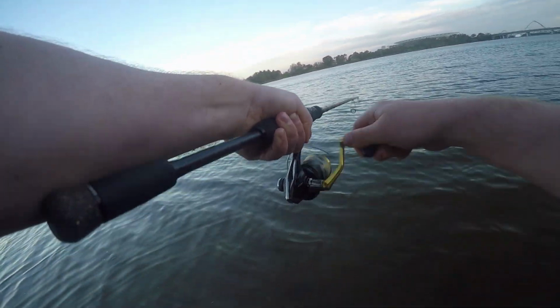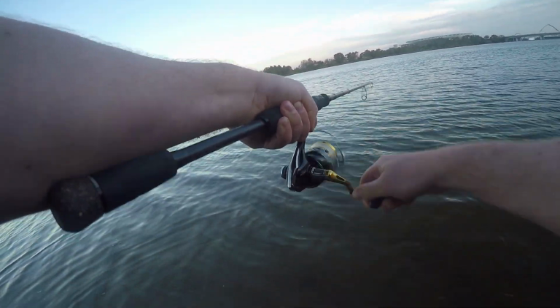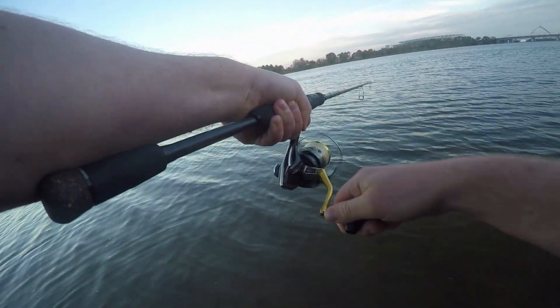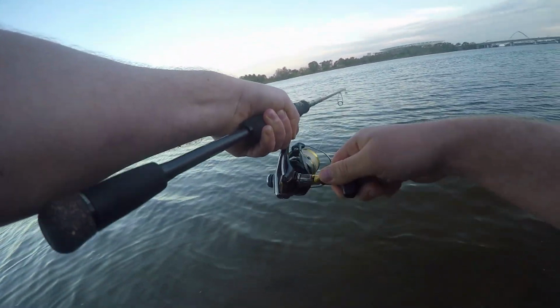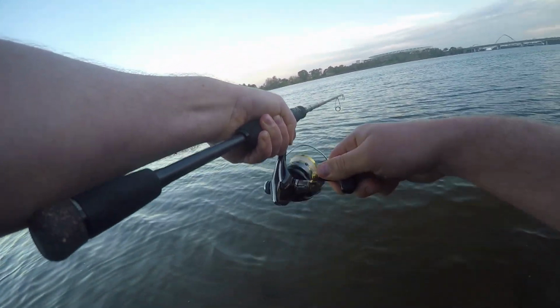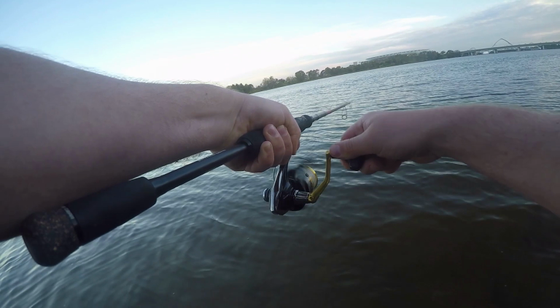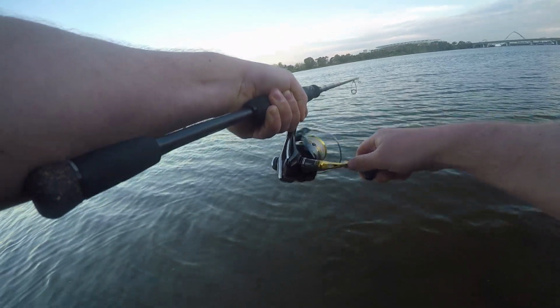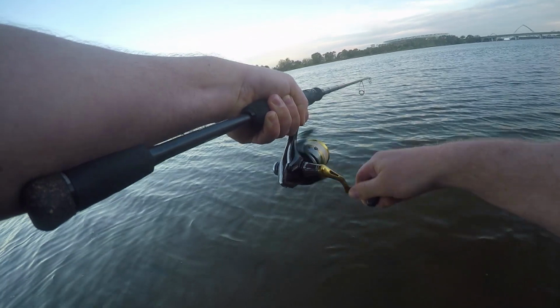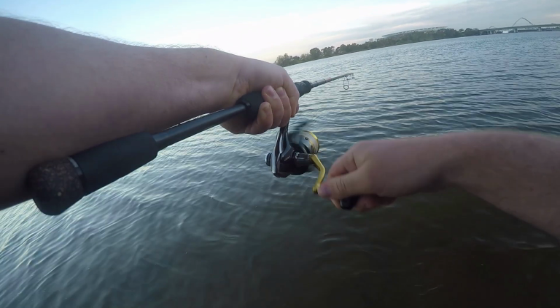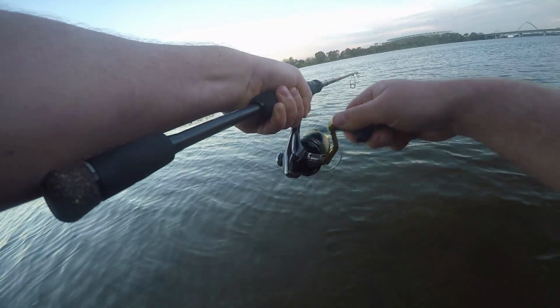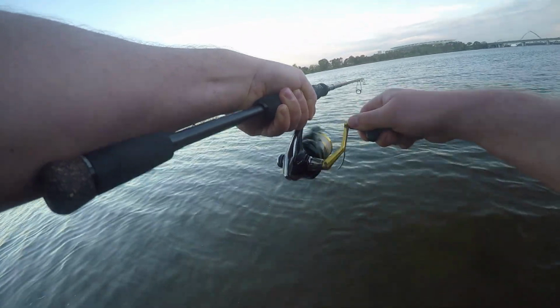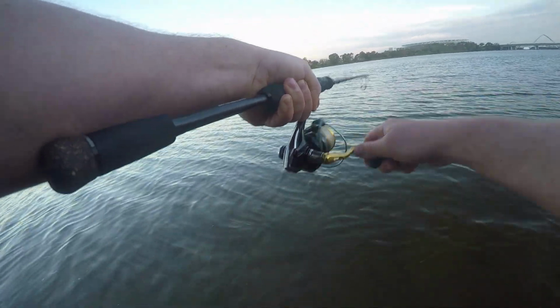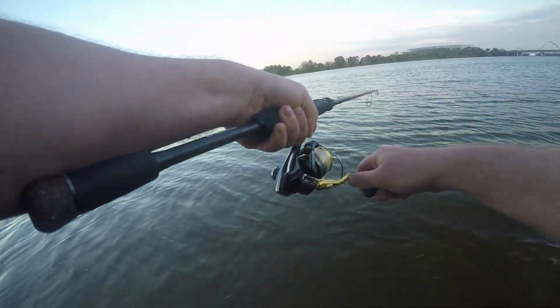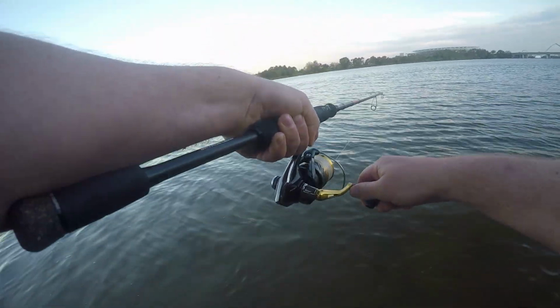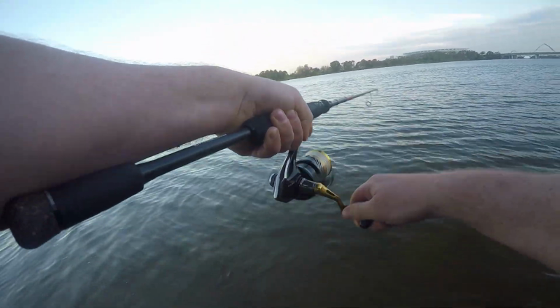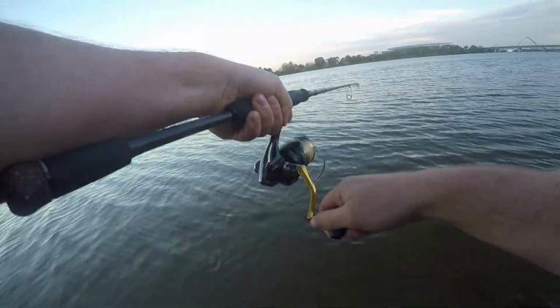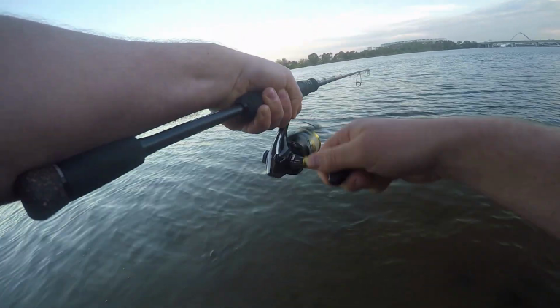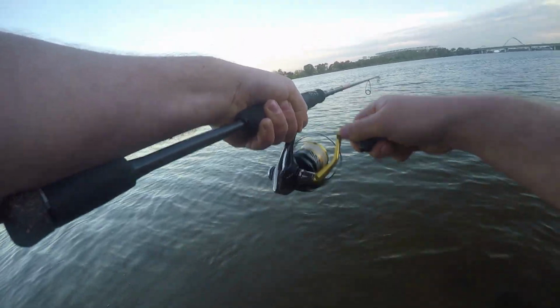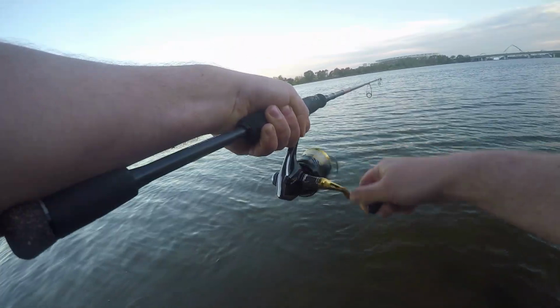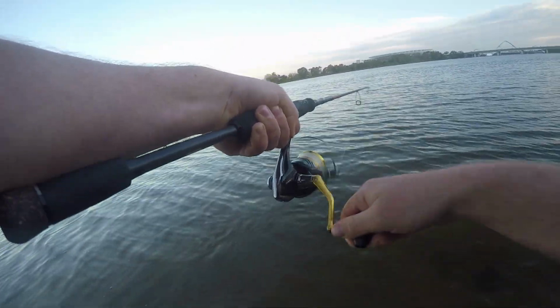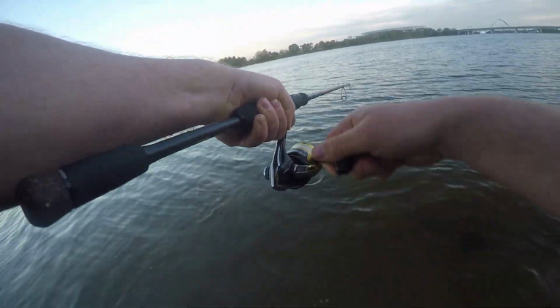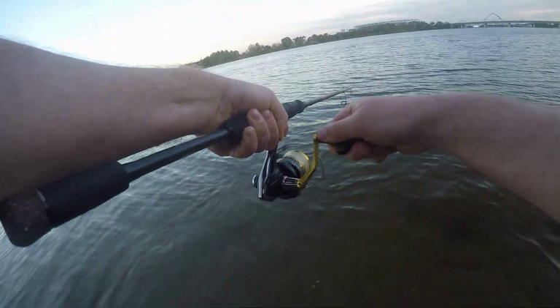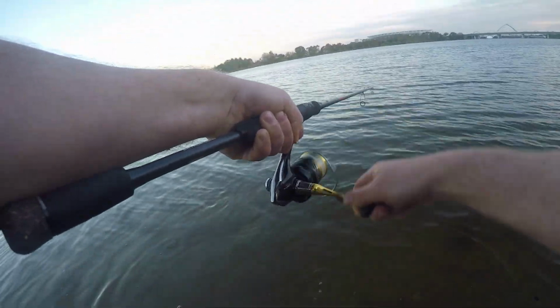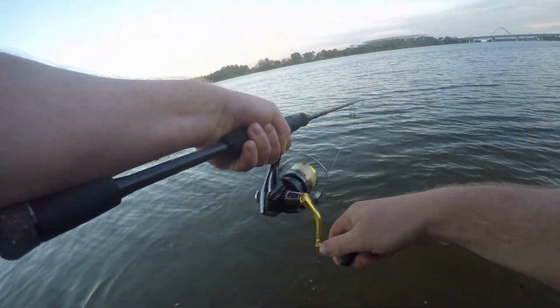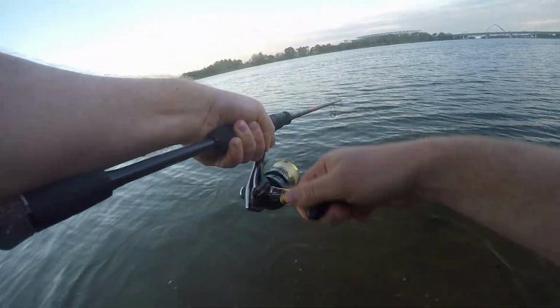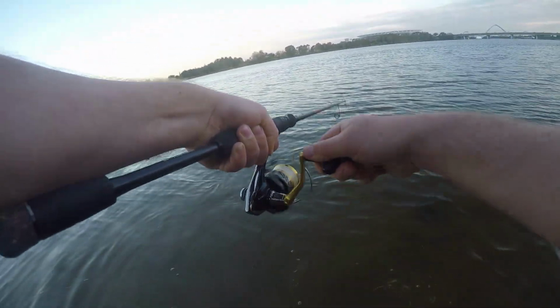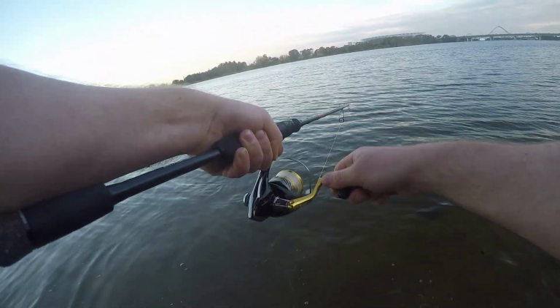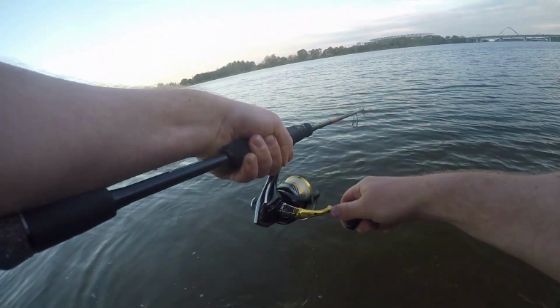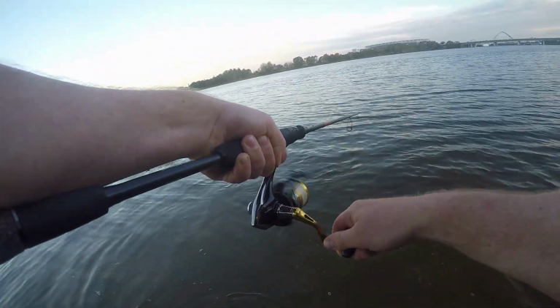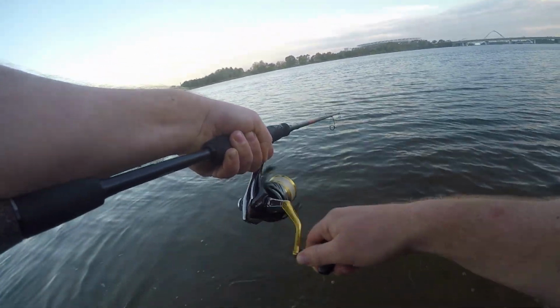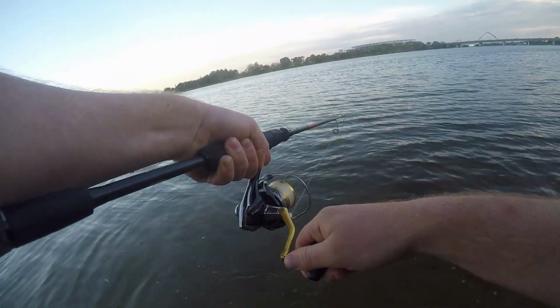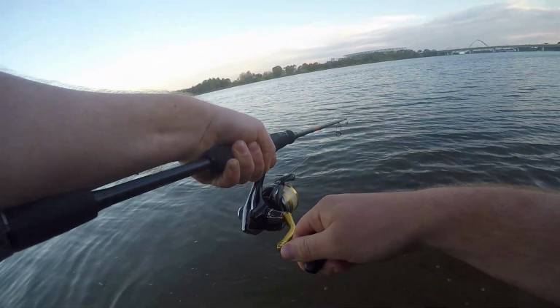It's important to keep your rod tip nice and low. You don't want to lift up and cause a tailor to breach and shake your lure.